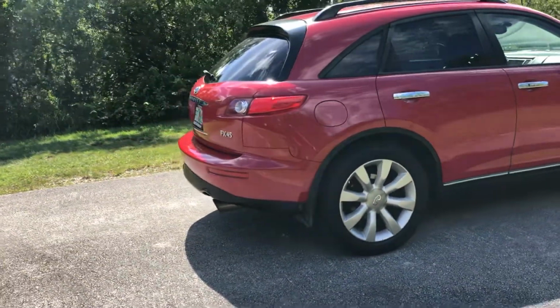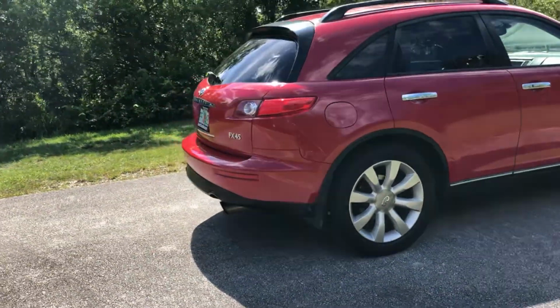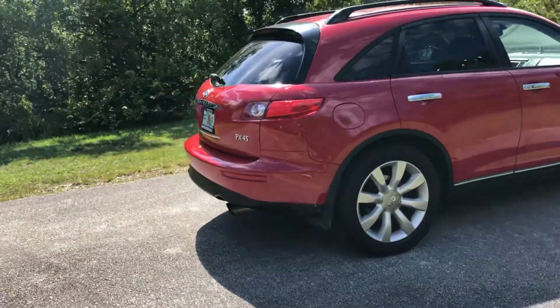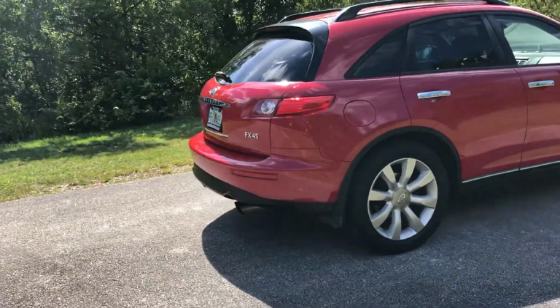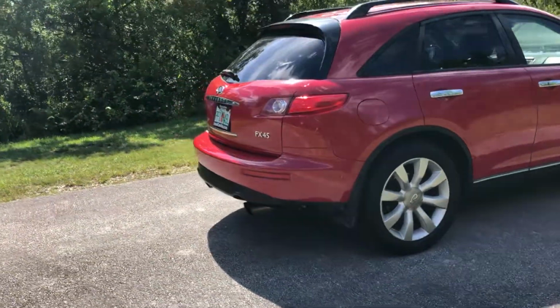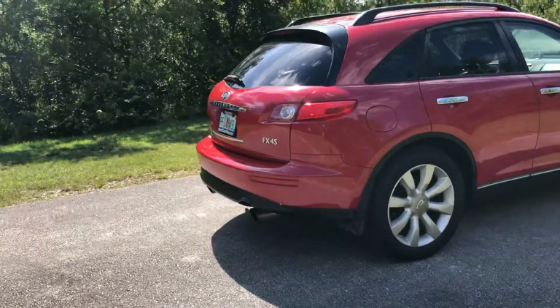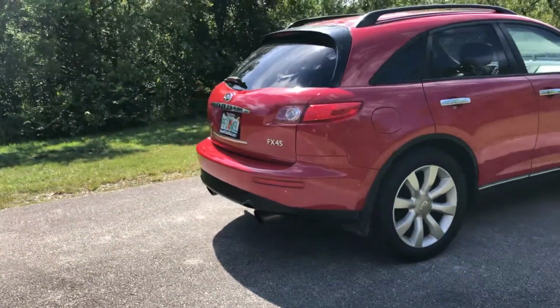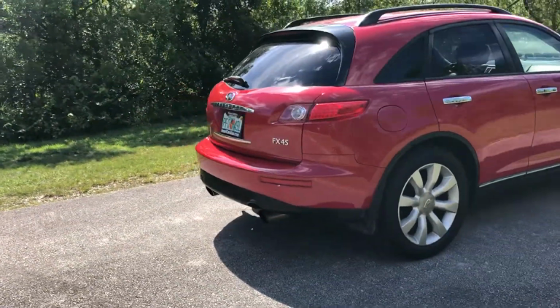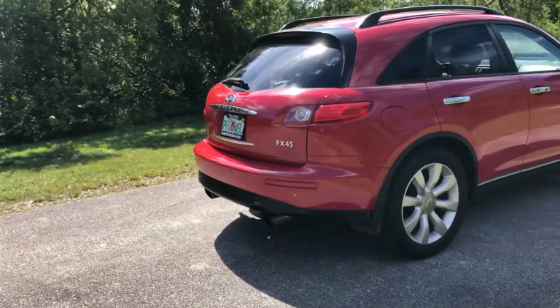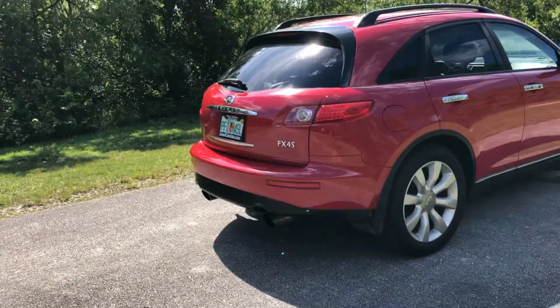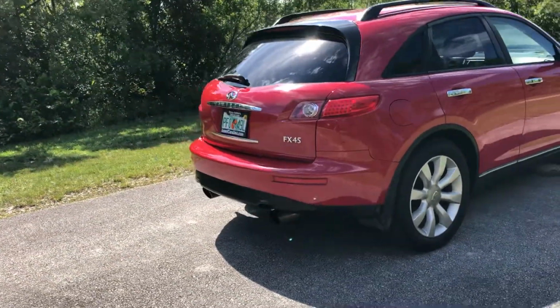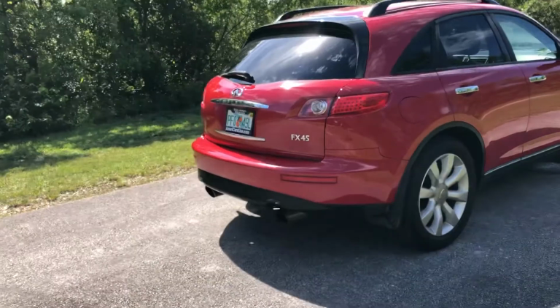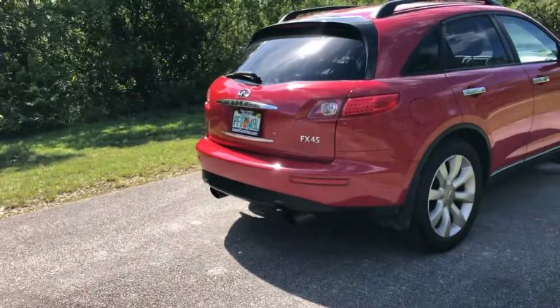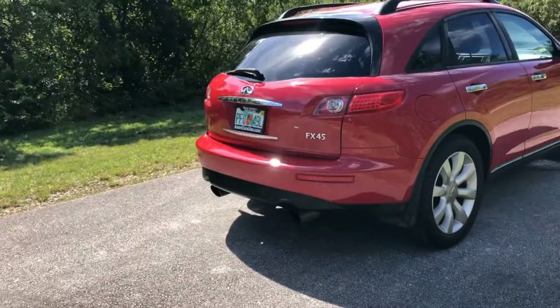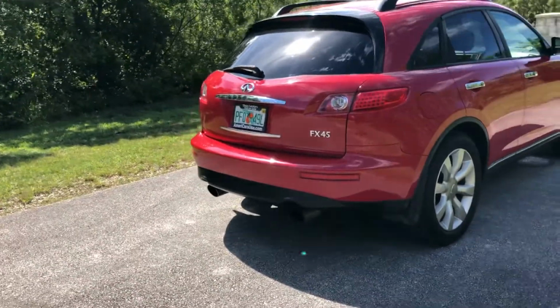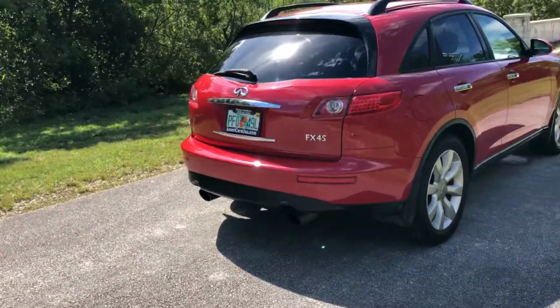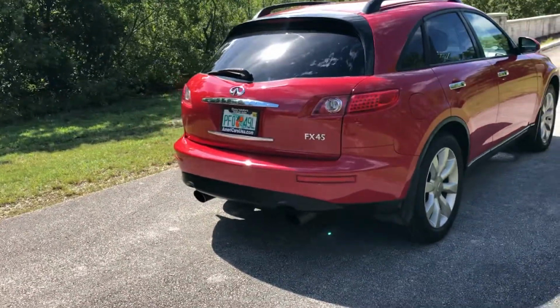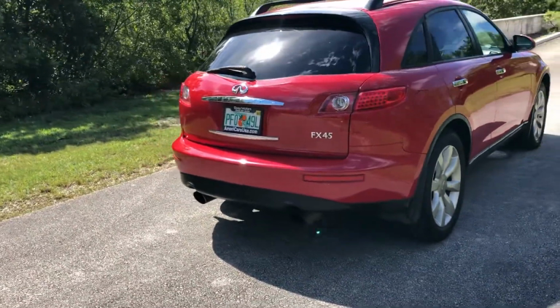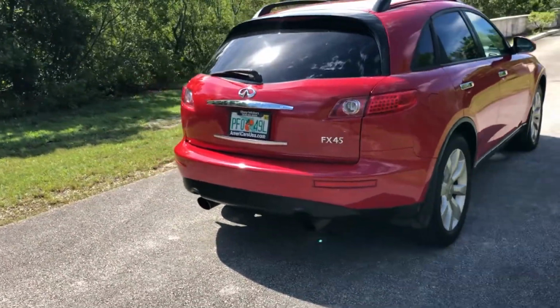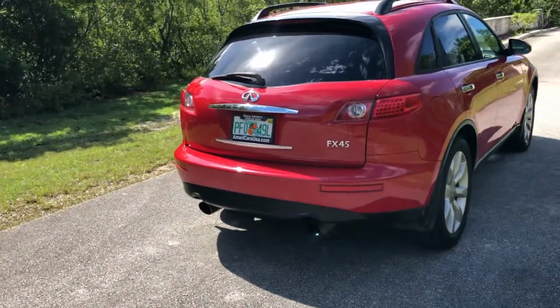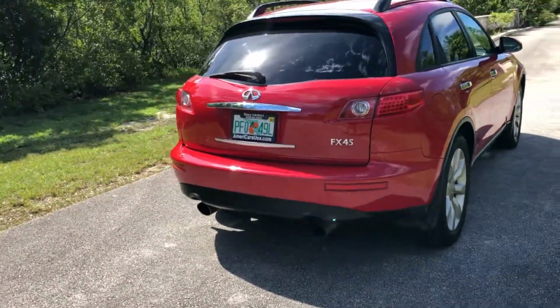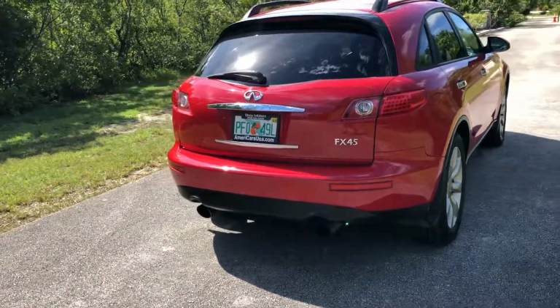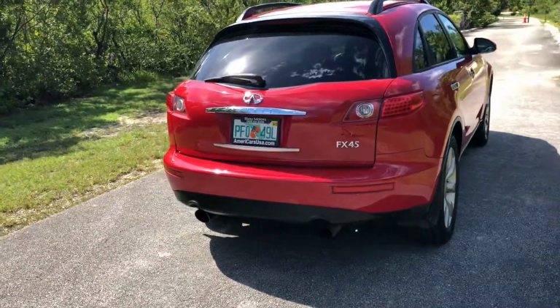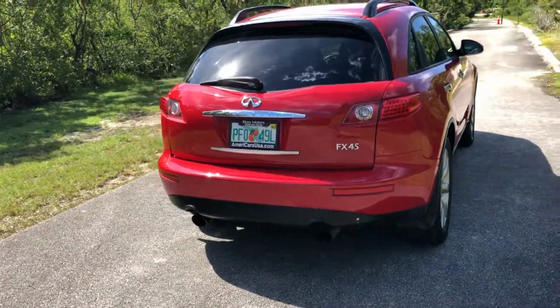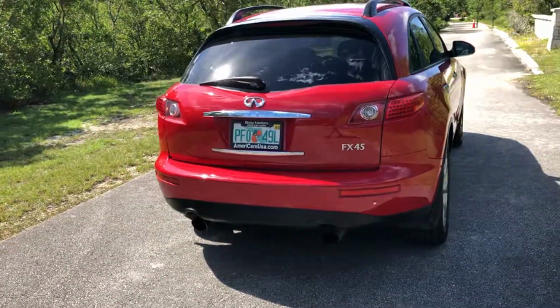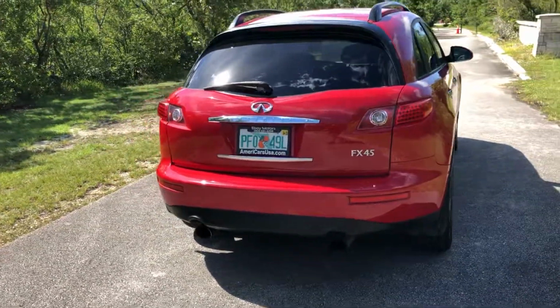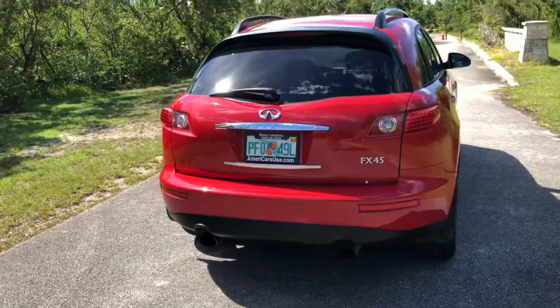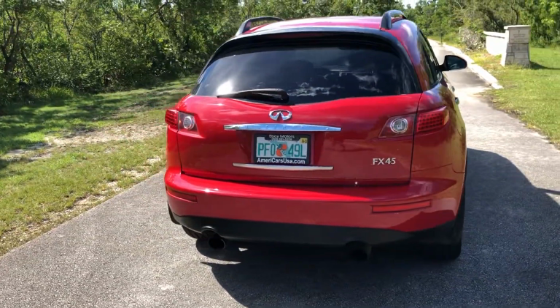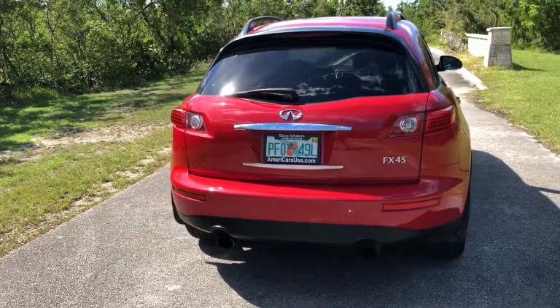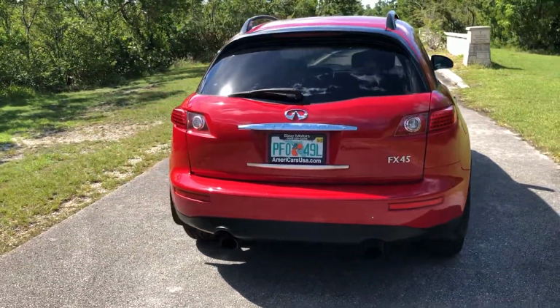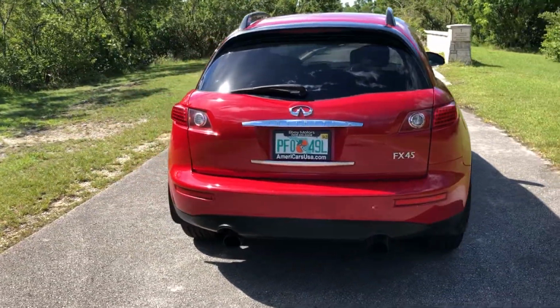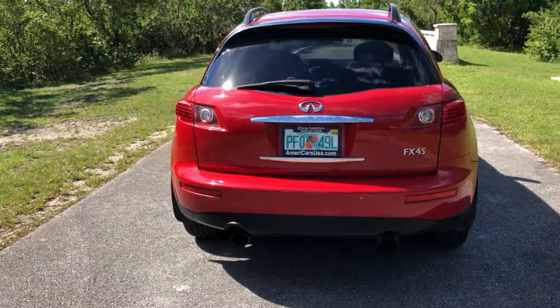Nice and clean inside and outside. It has very low original miles.